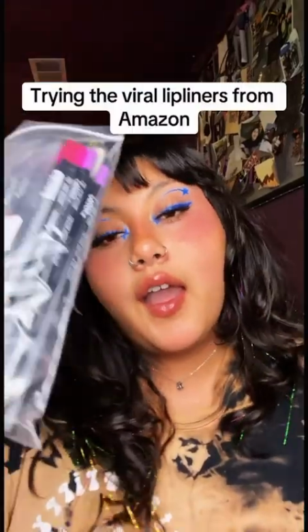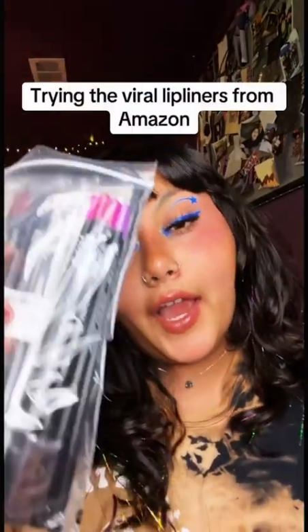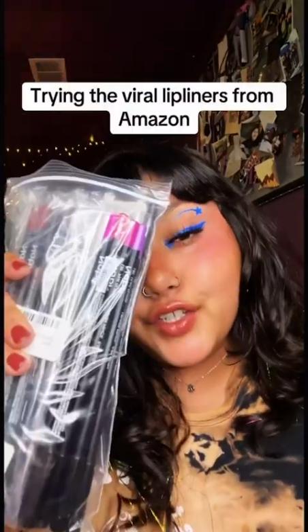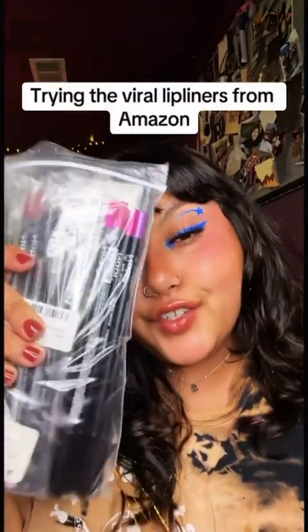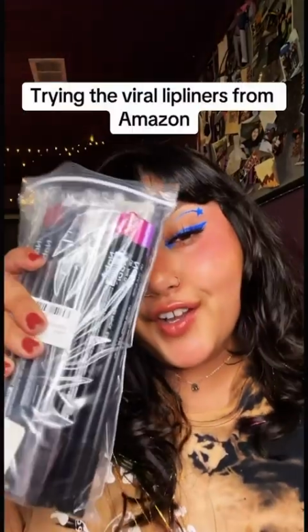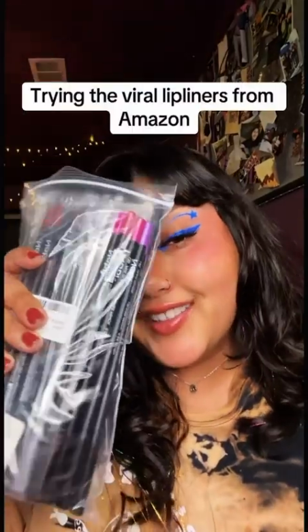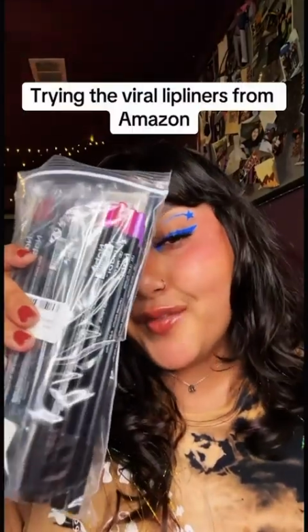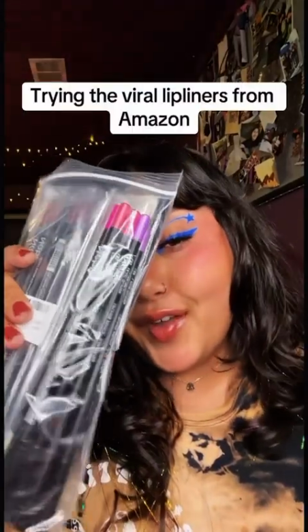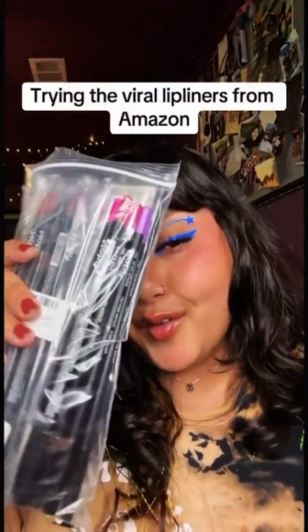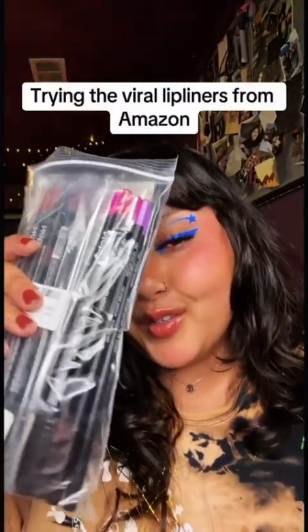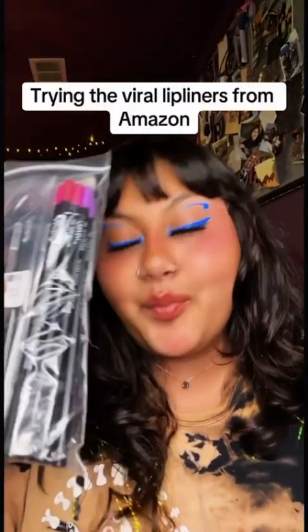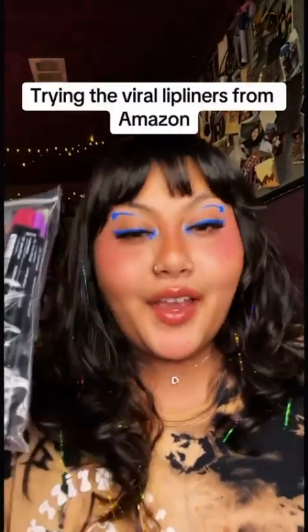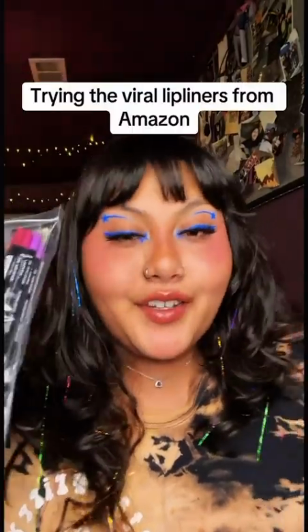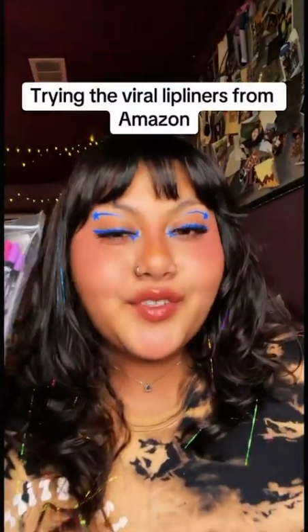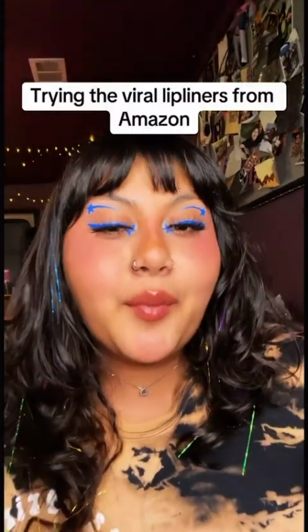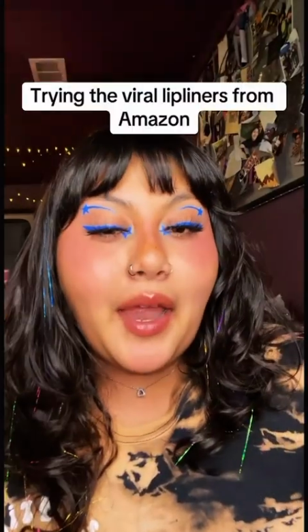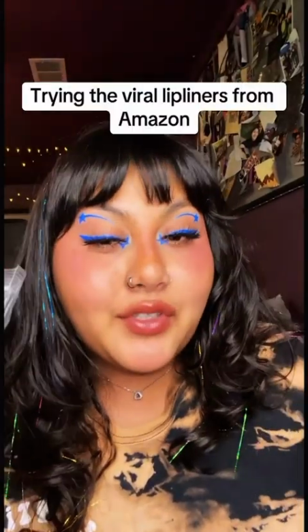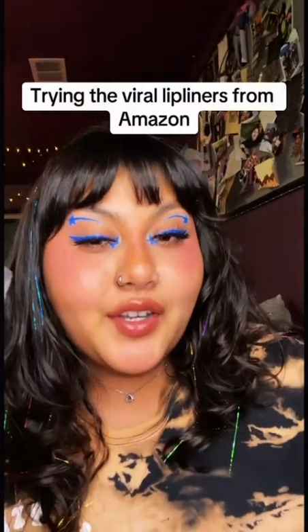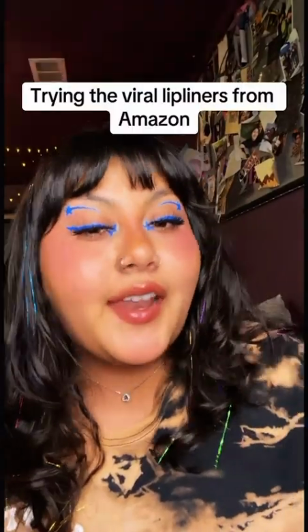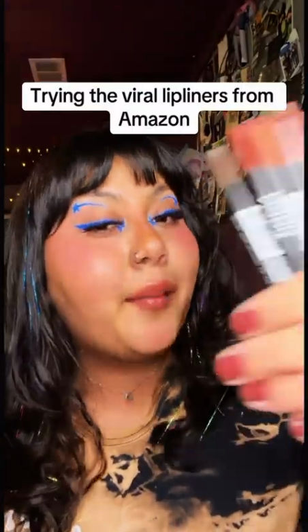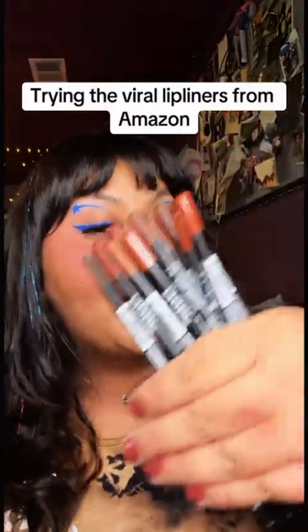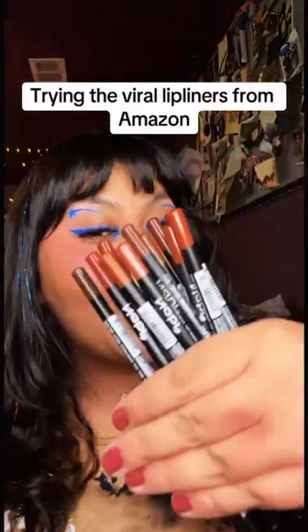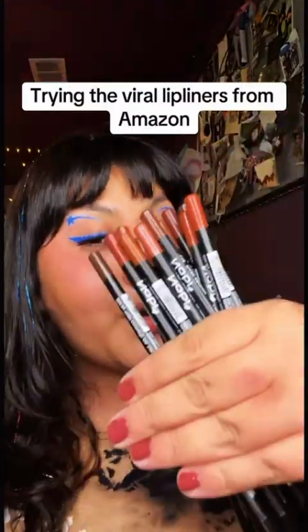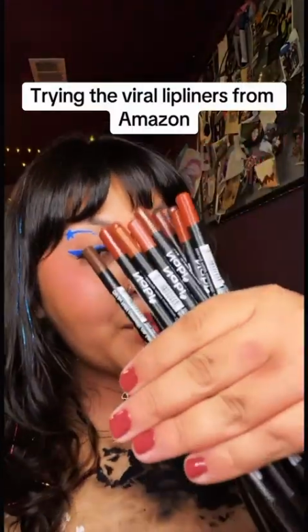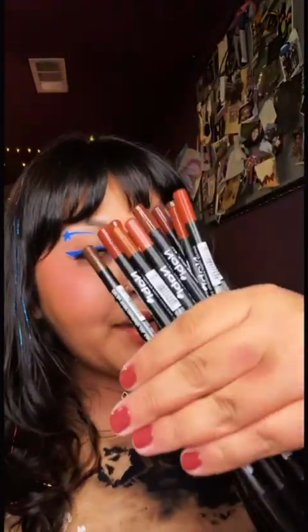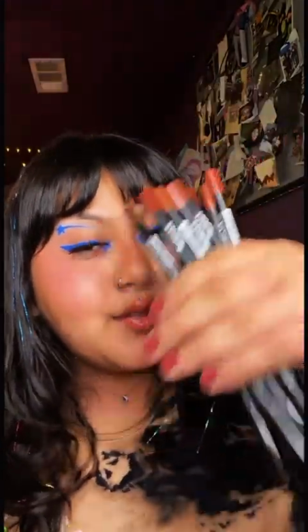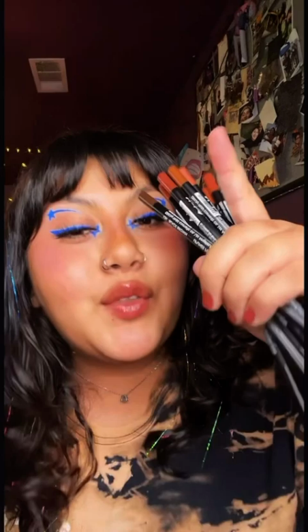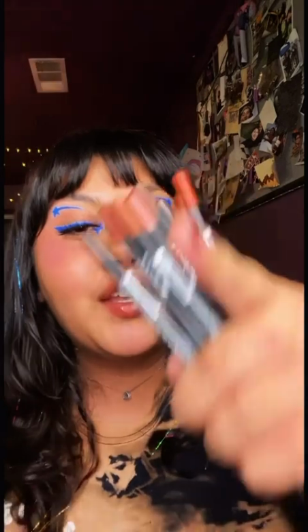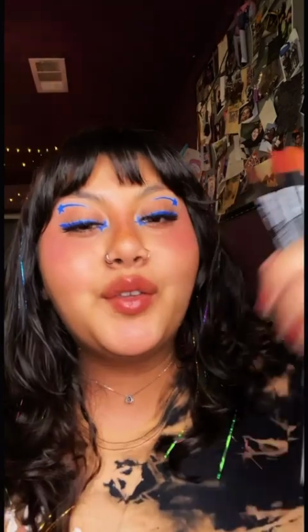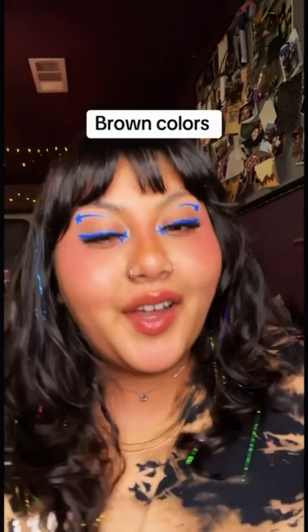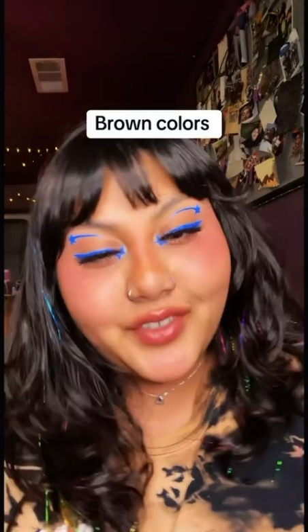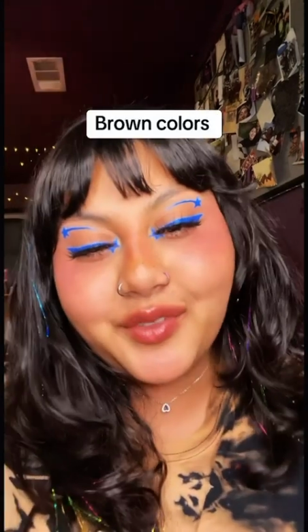I just got the viral lip liners from Amazon and I'm gonna try all the browns so that you don't have to.